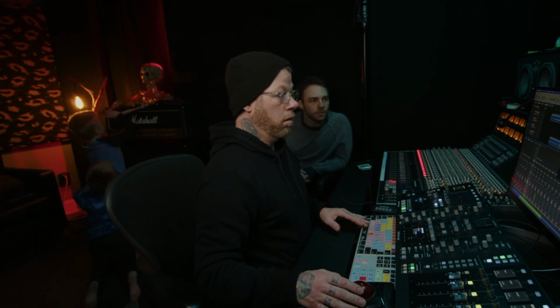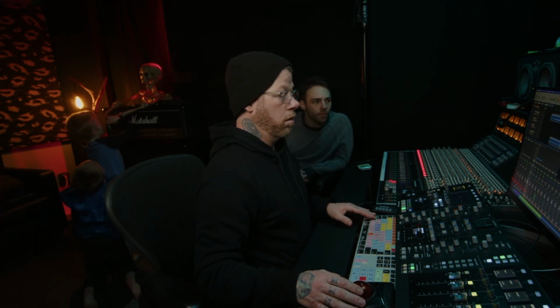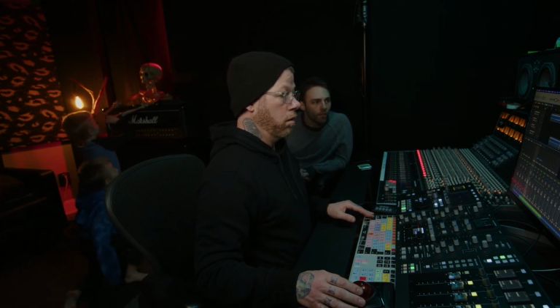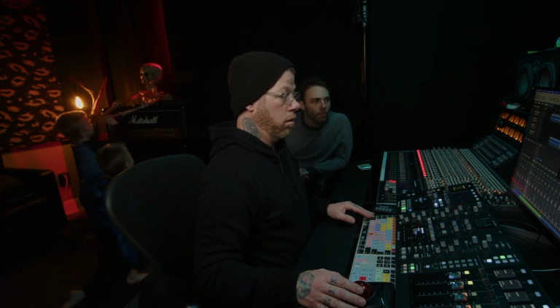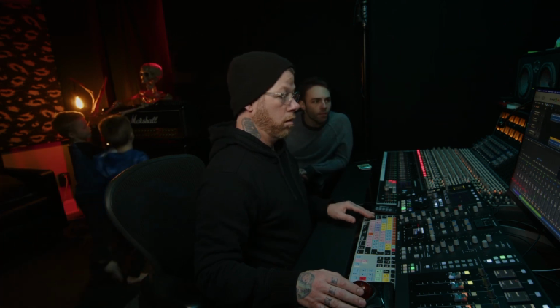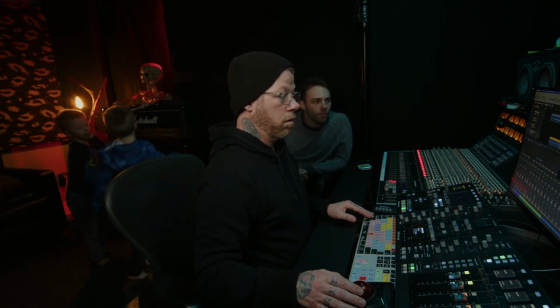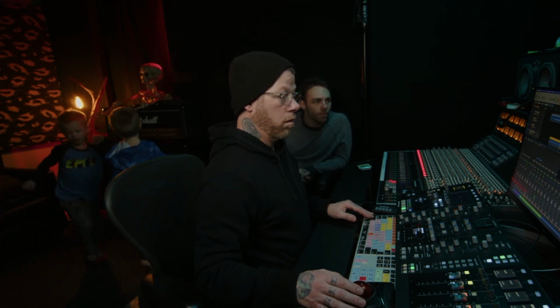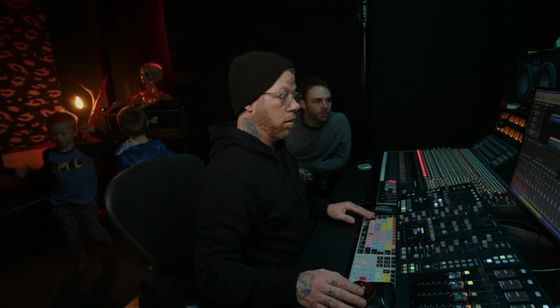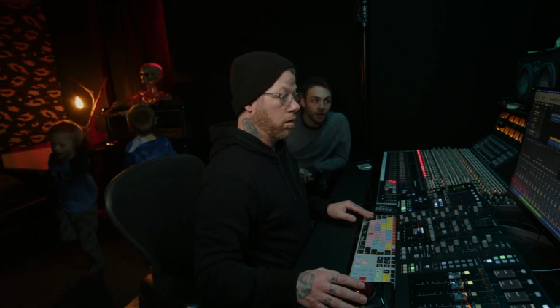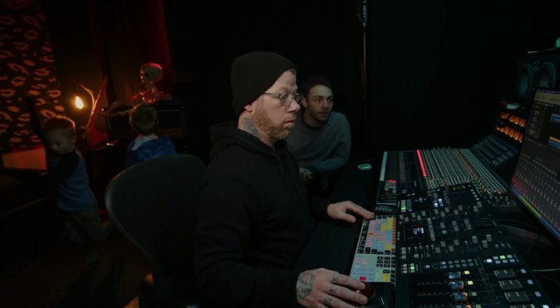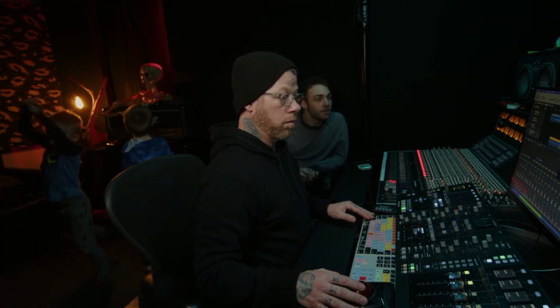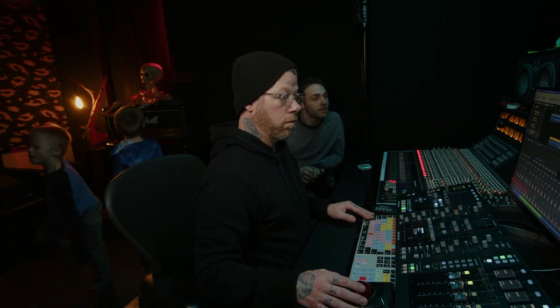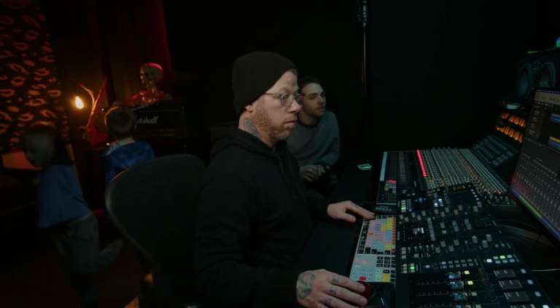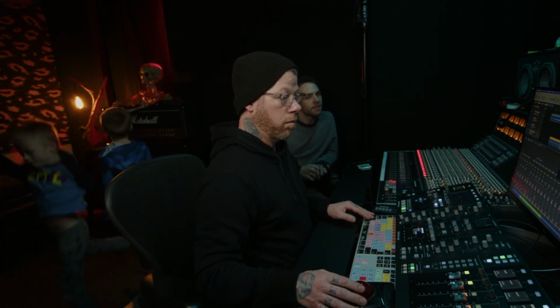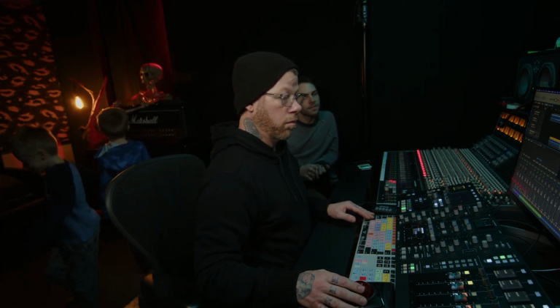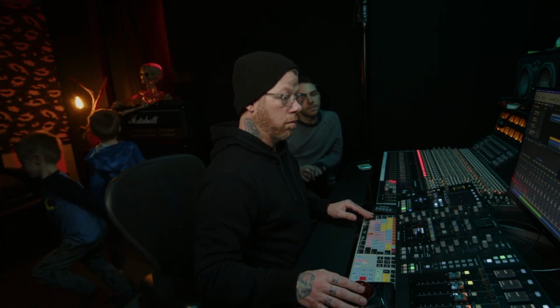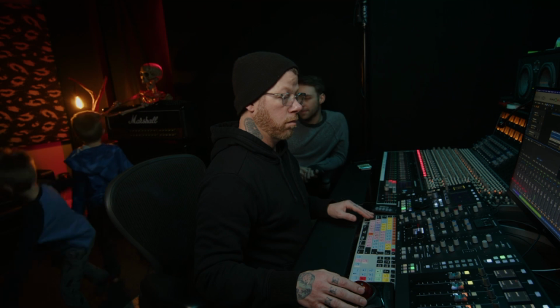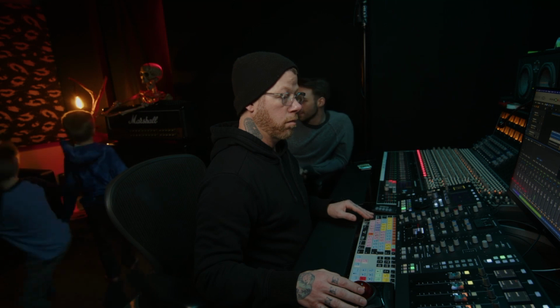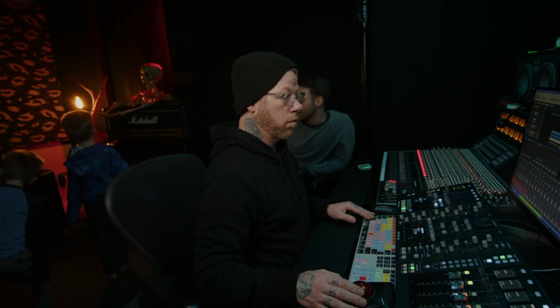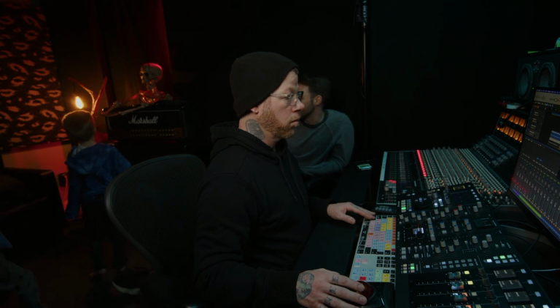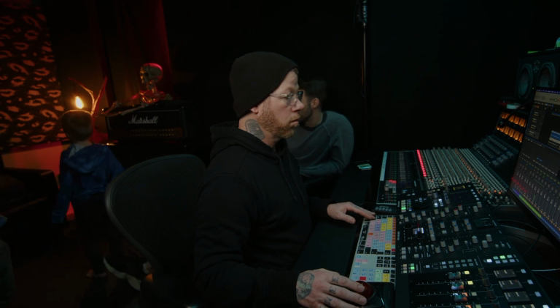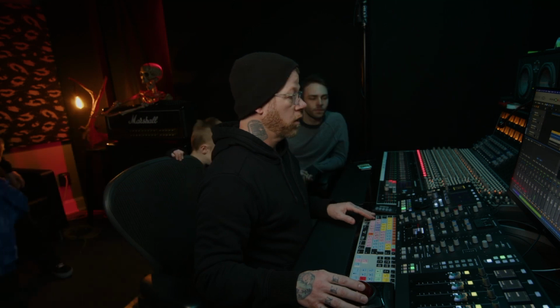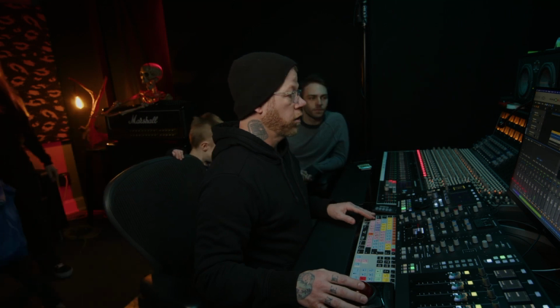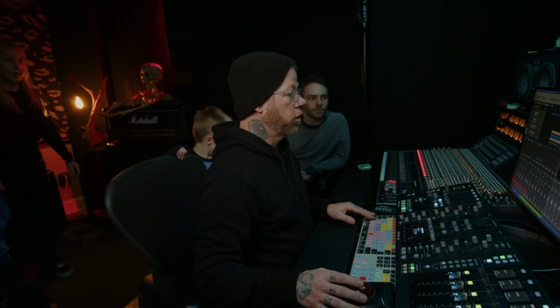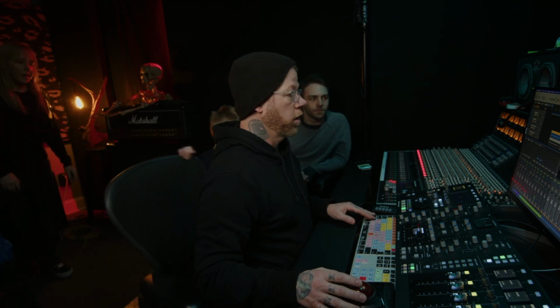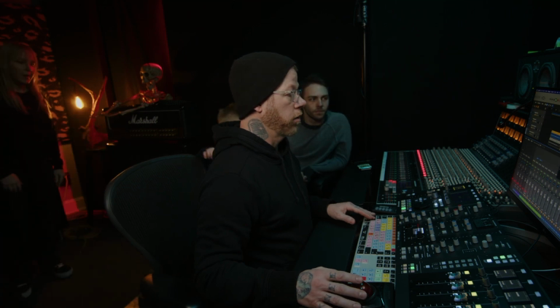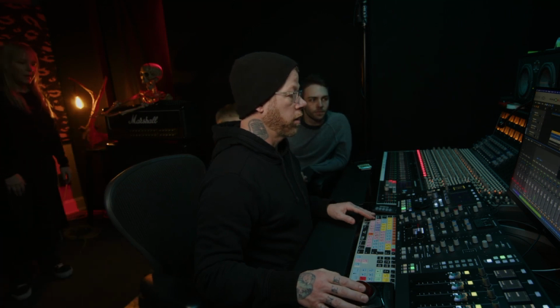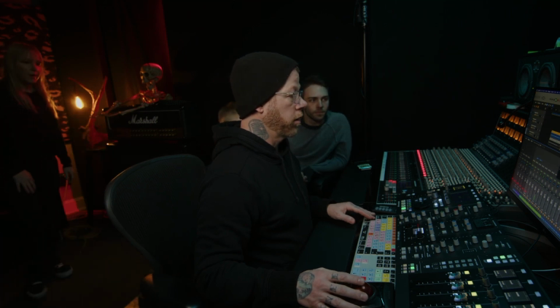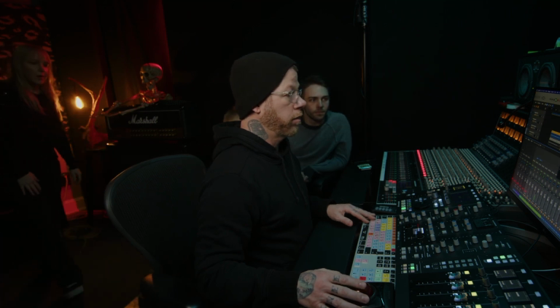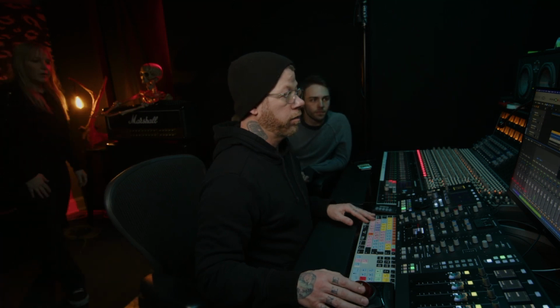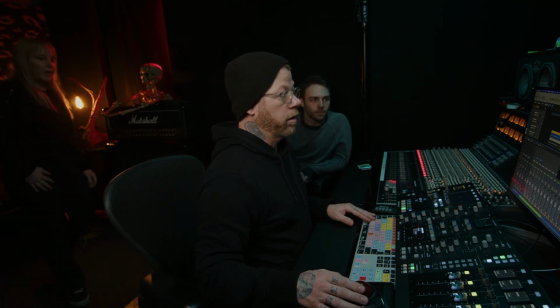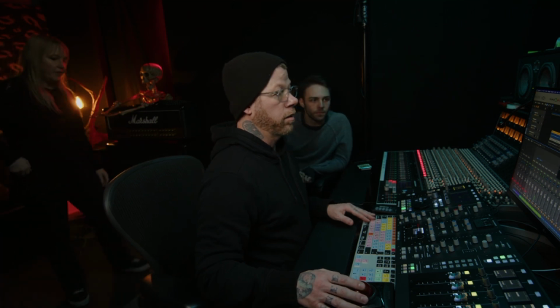These guys helping? Yeah. Dance inspiration? We're just trying to organize right now.